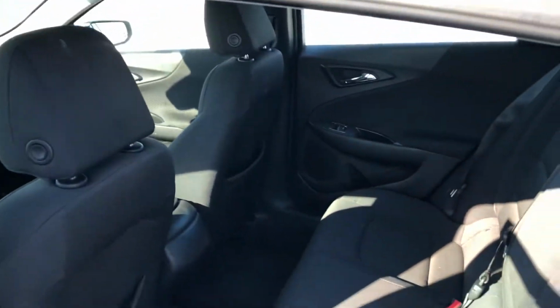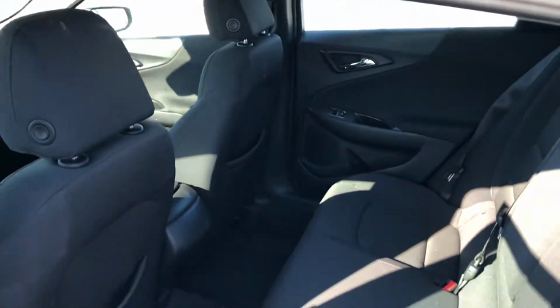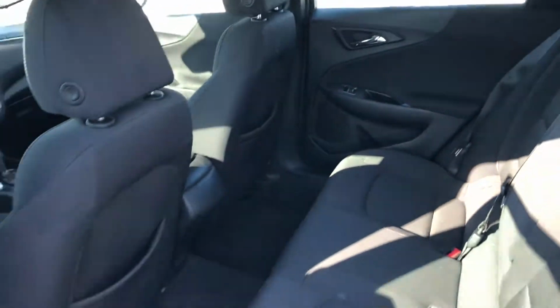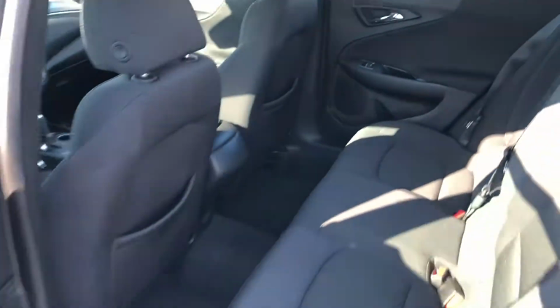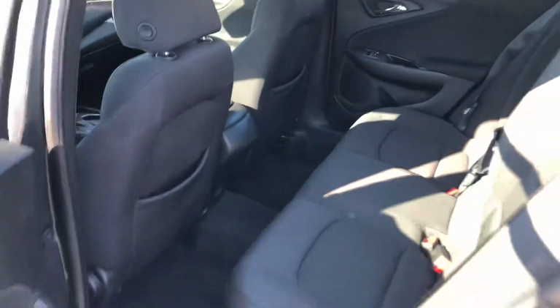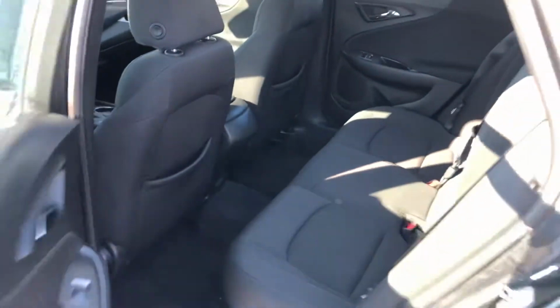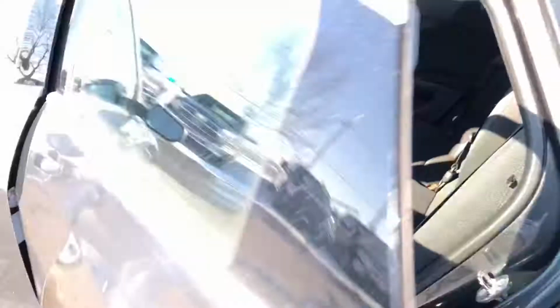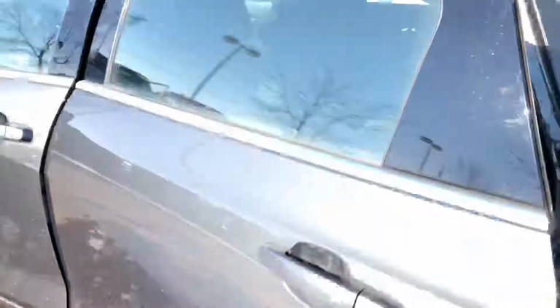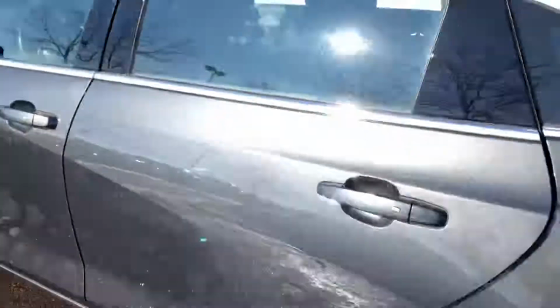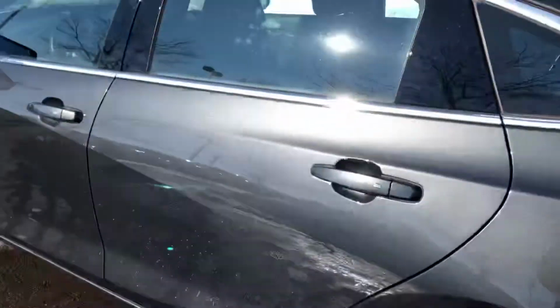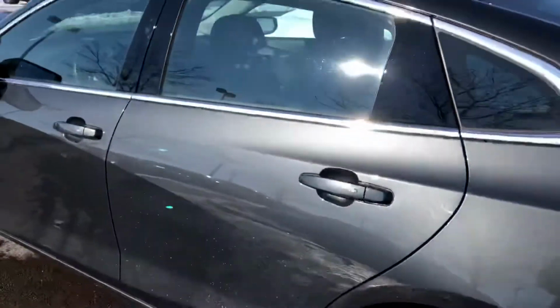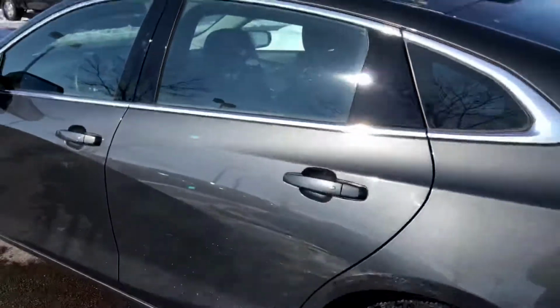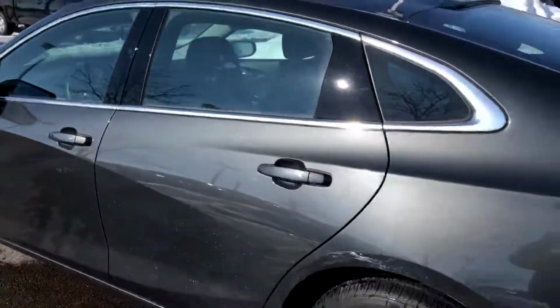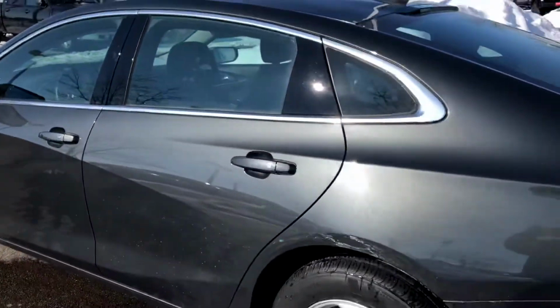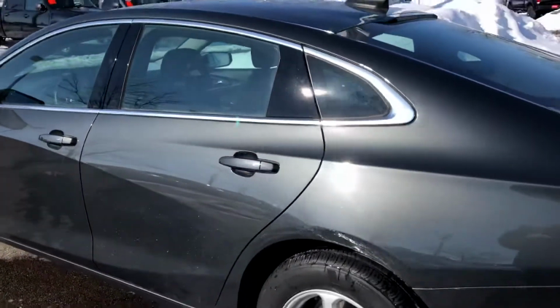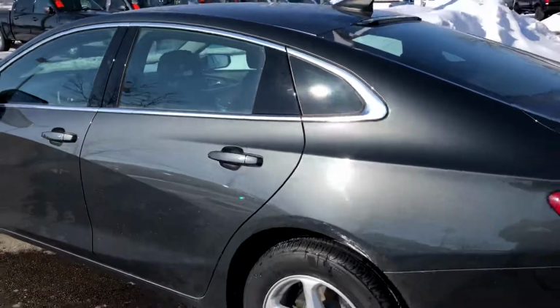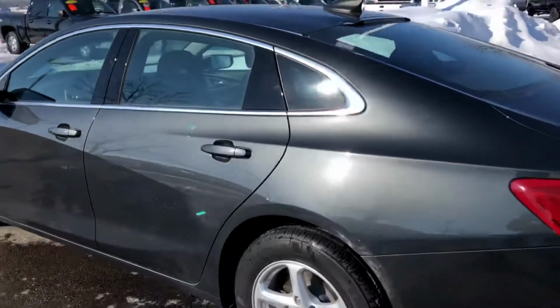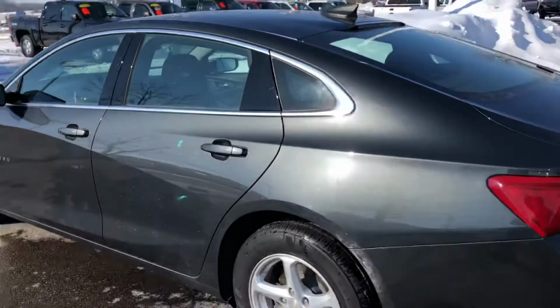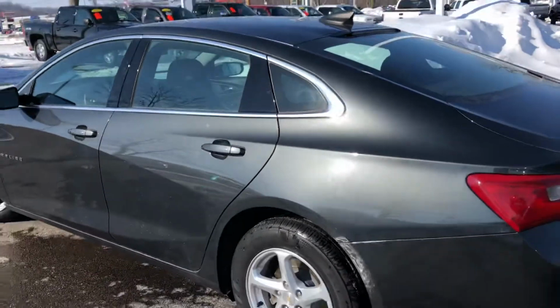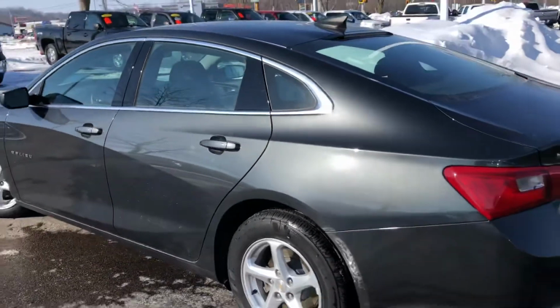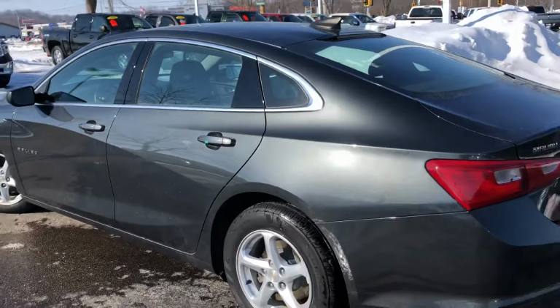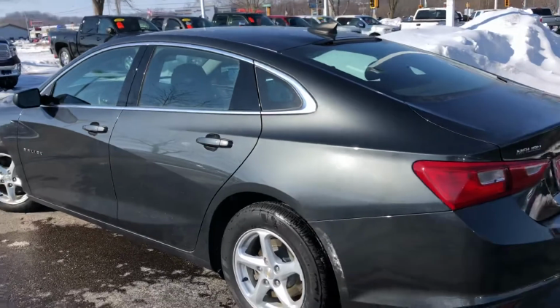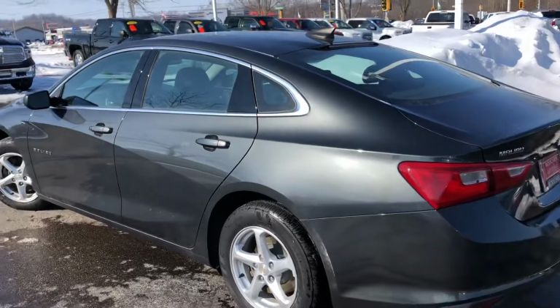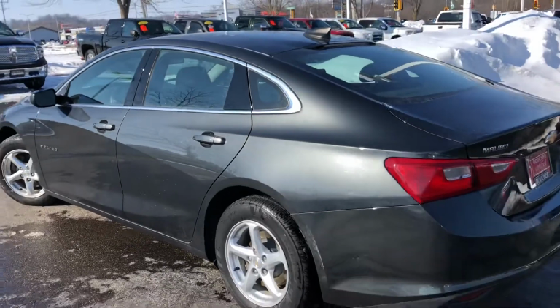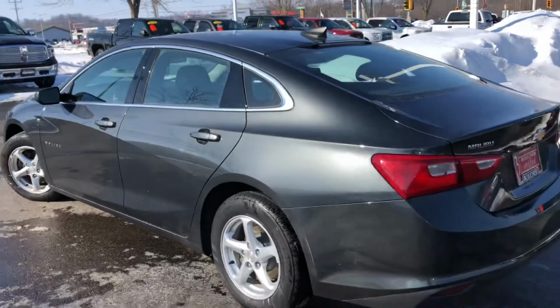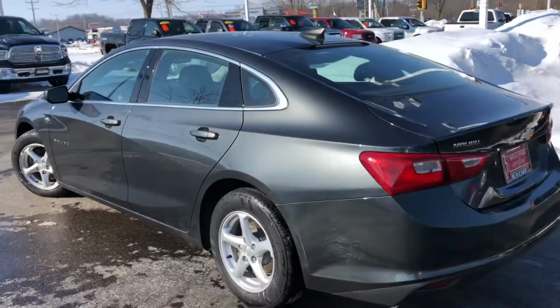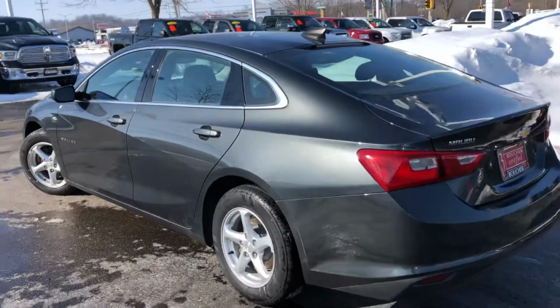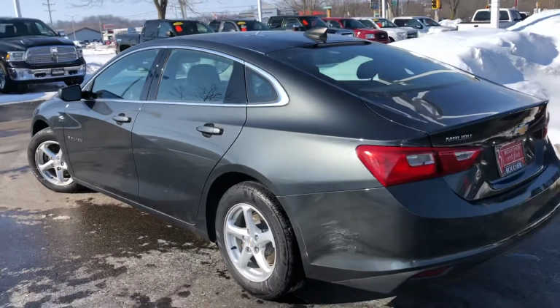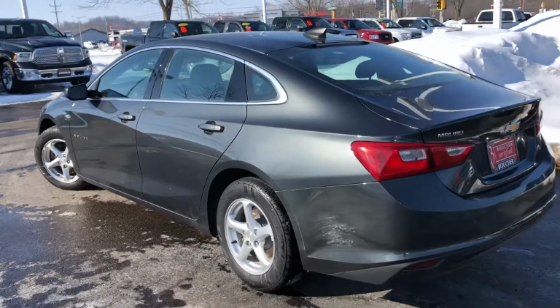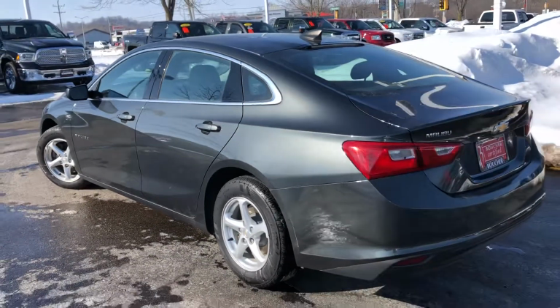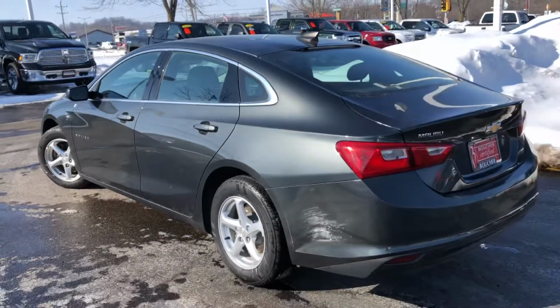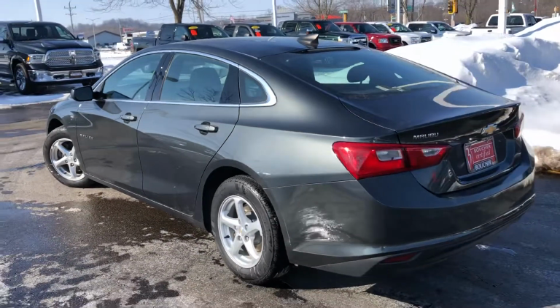This Malibu does have a great fuel economy rating as well at 36 miles per gallon highway.